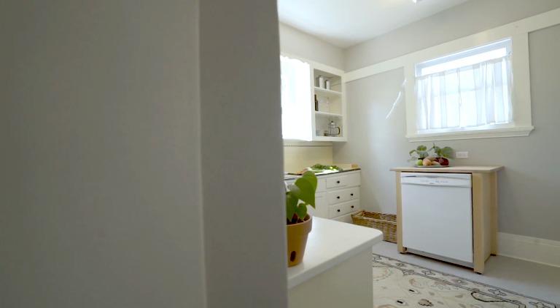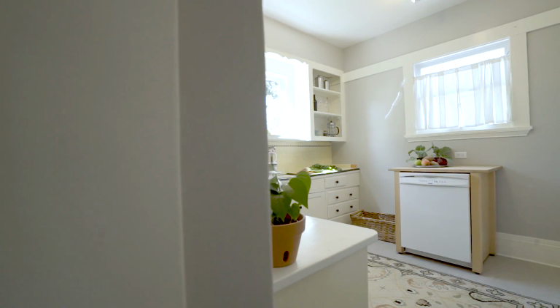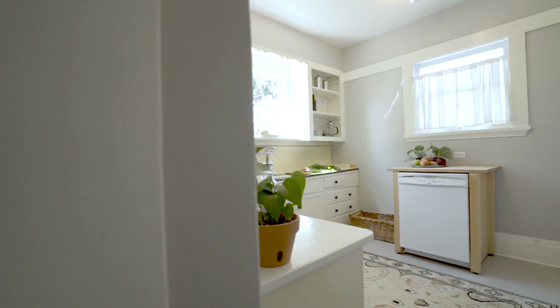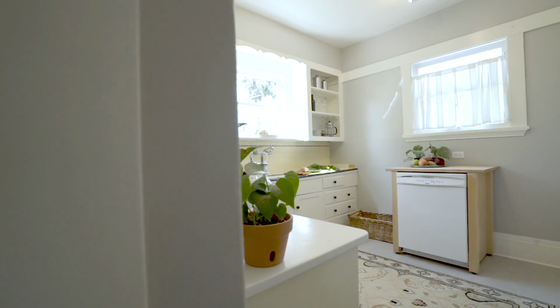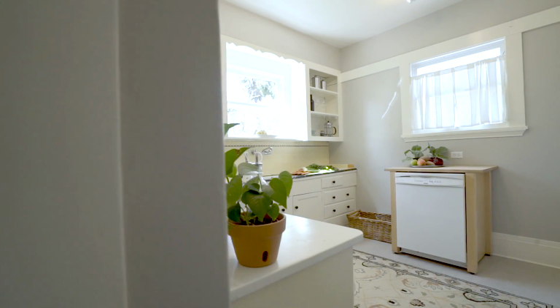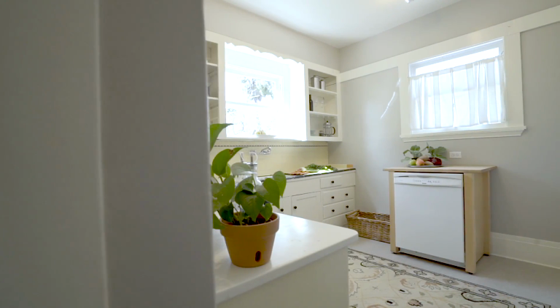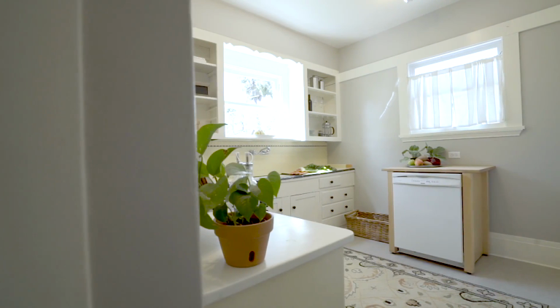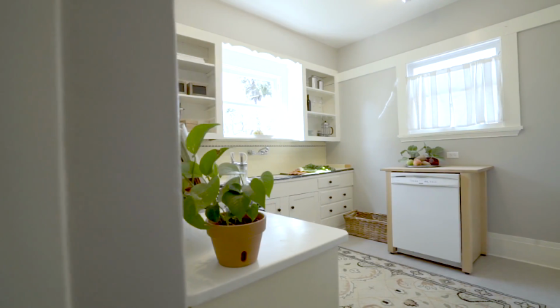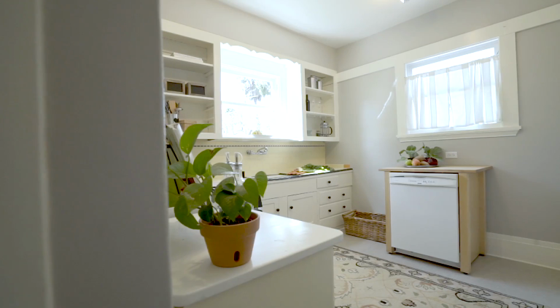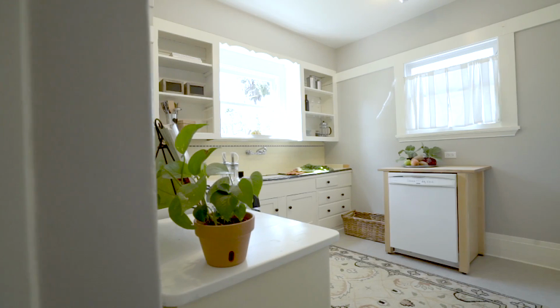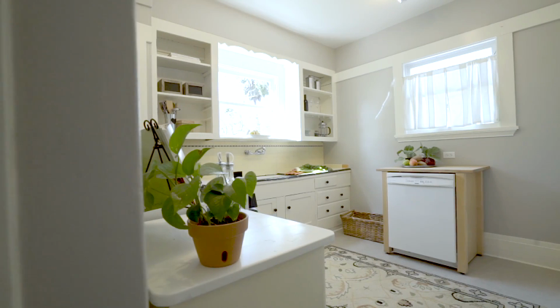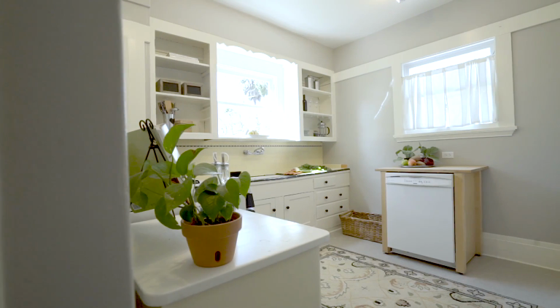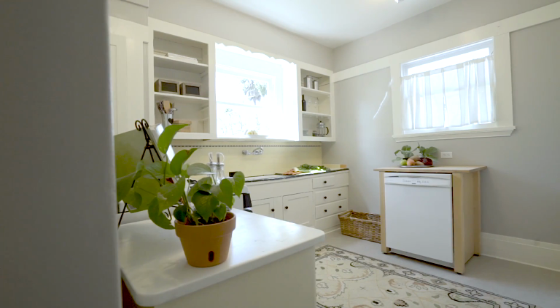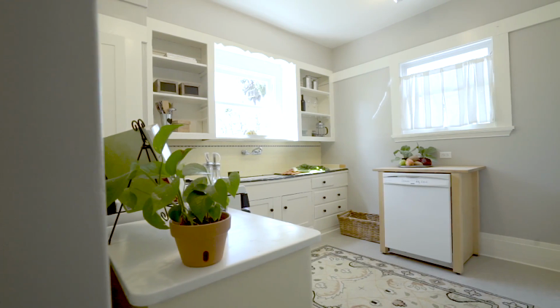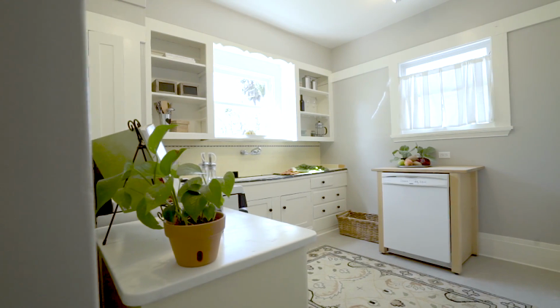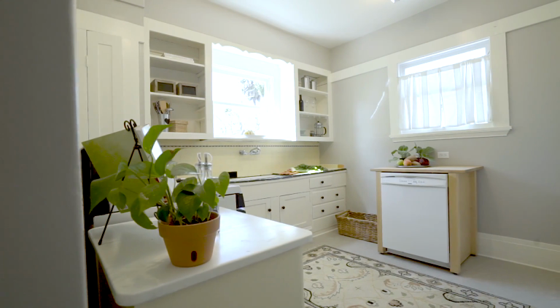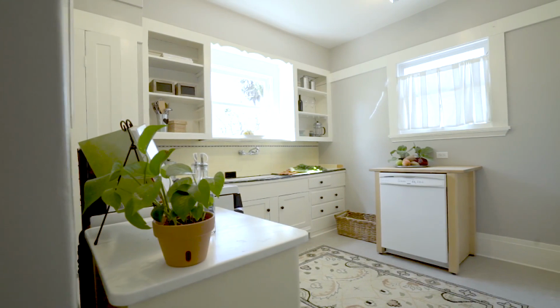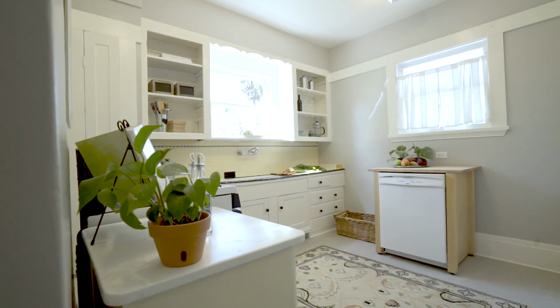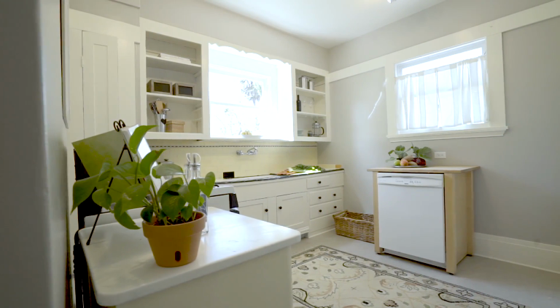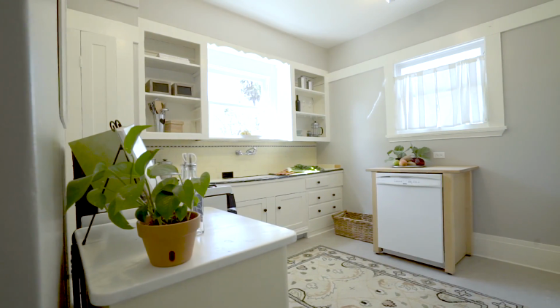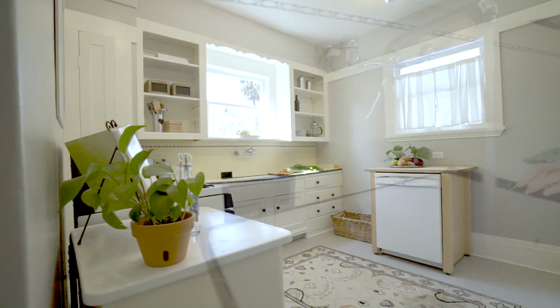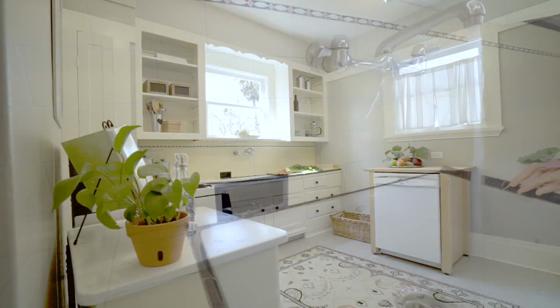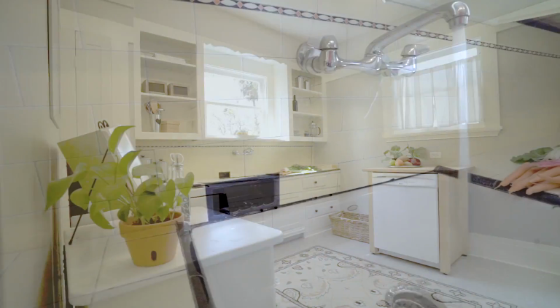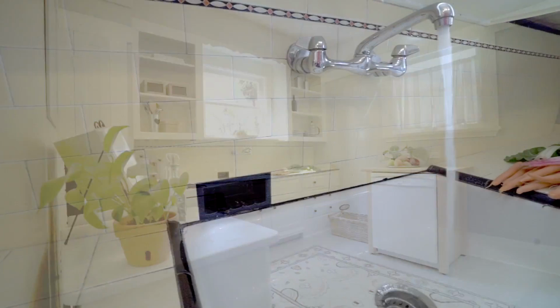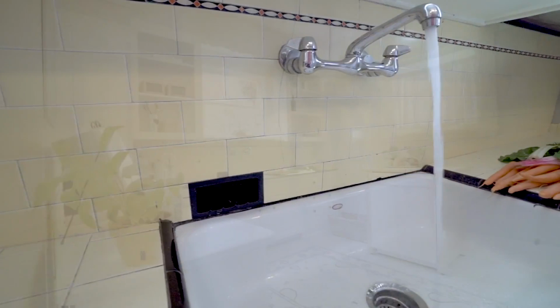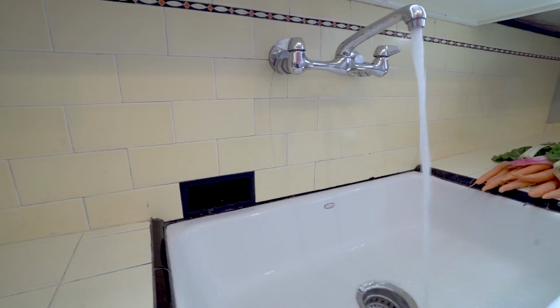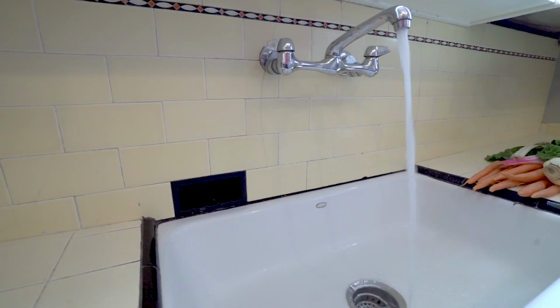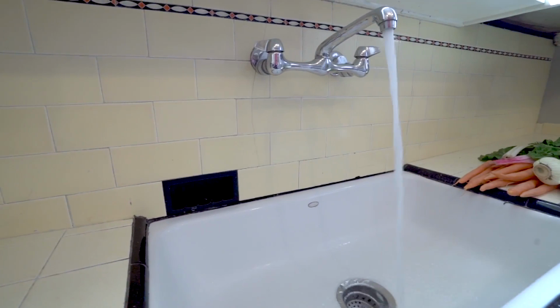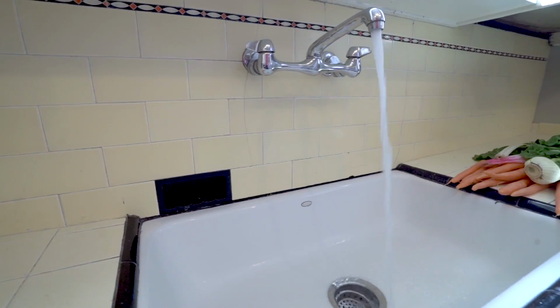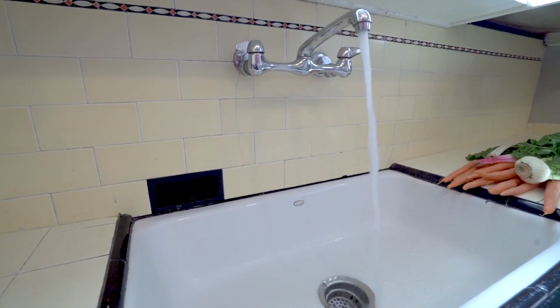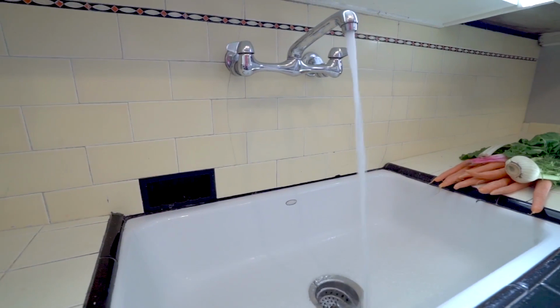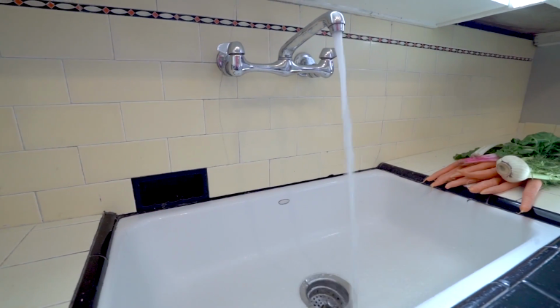The sunny south-facing kitchen has its original tile sink and counter and is located off the dining room.